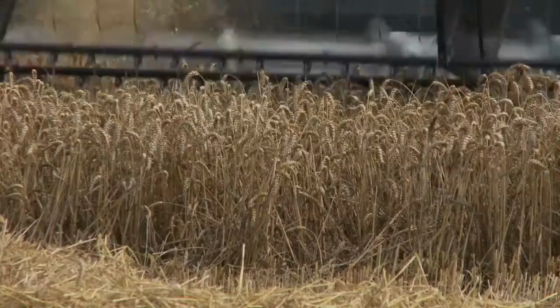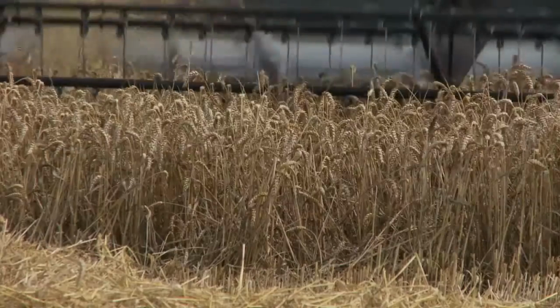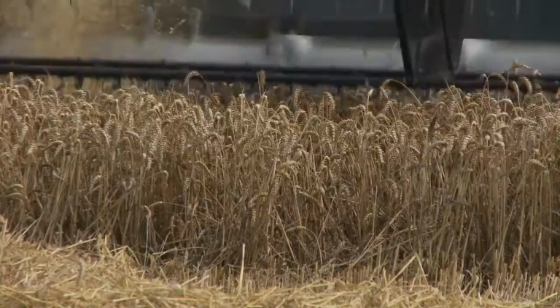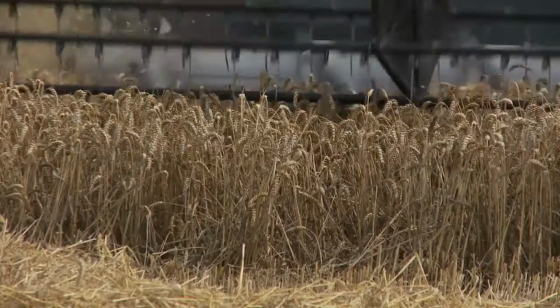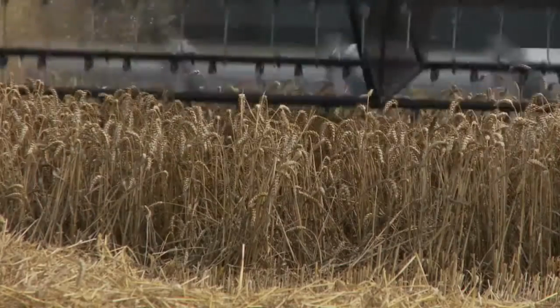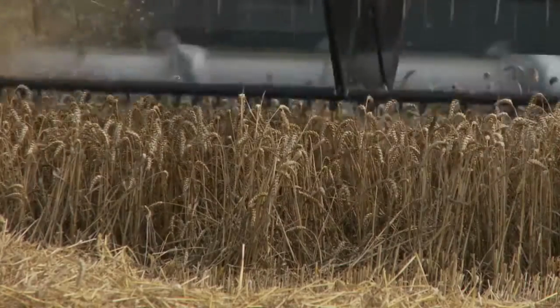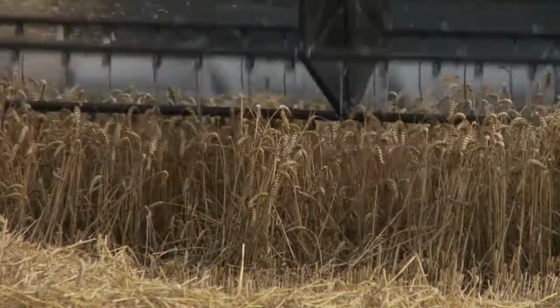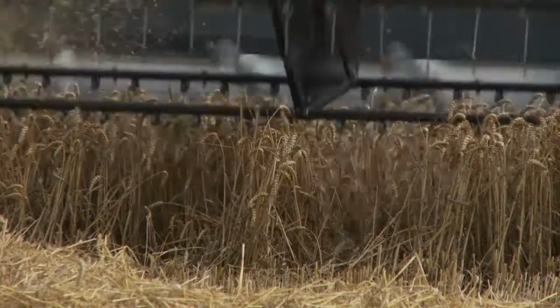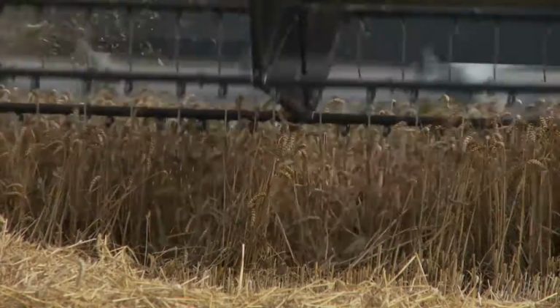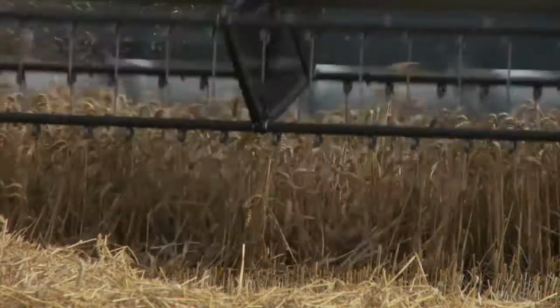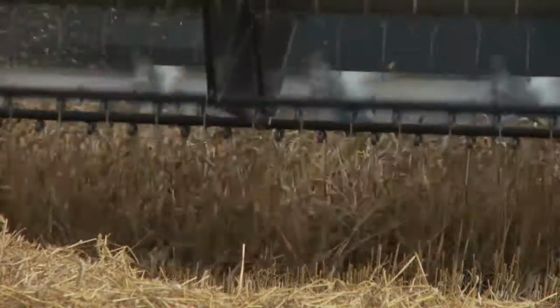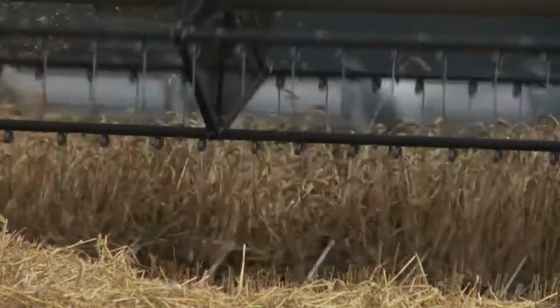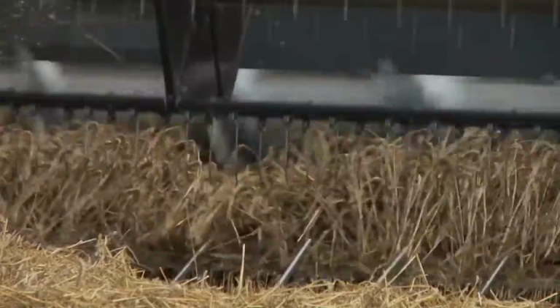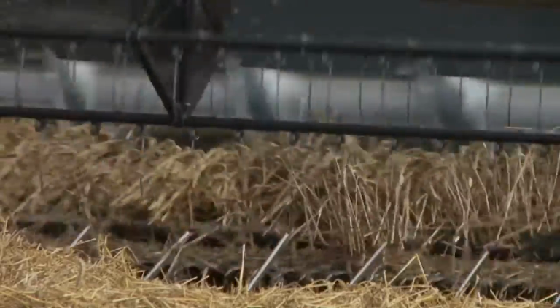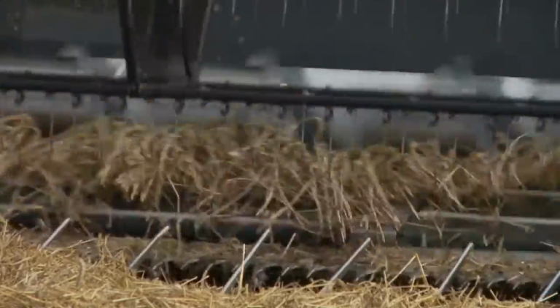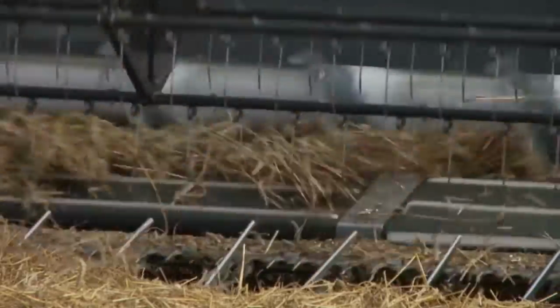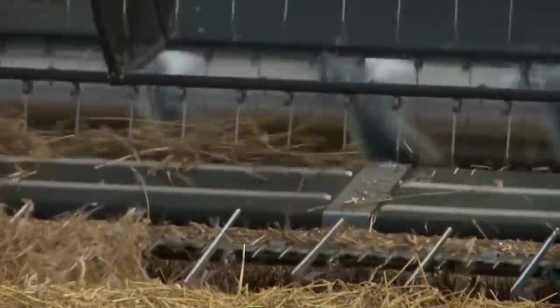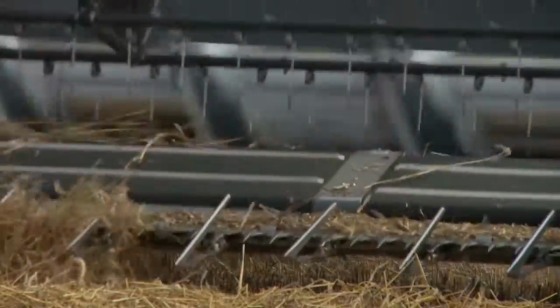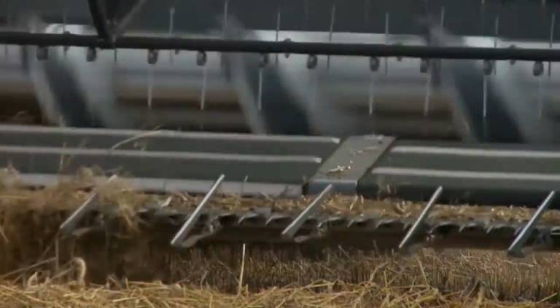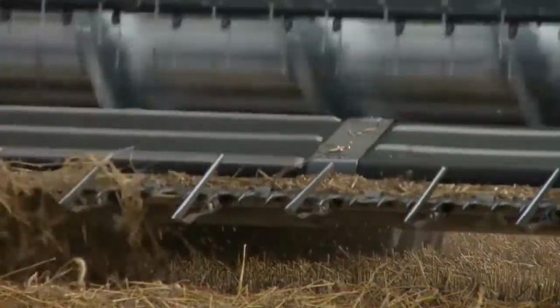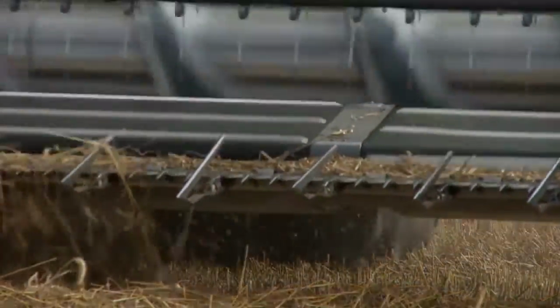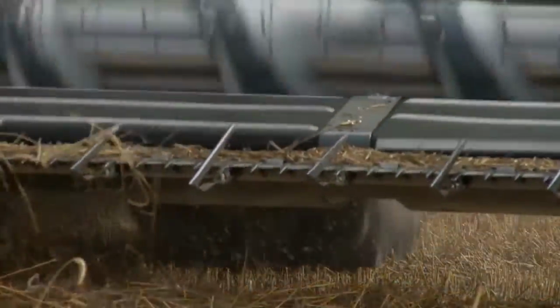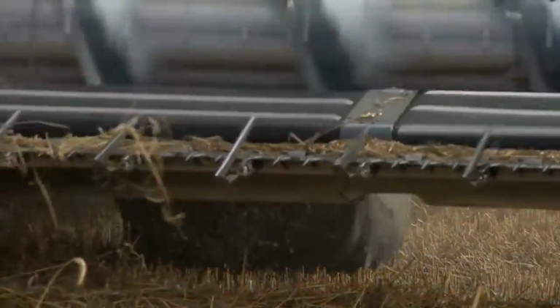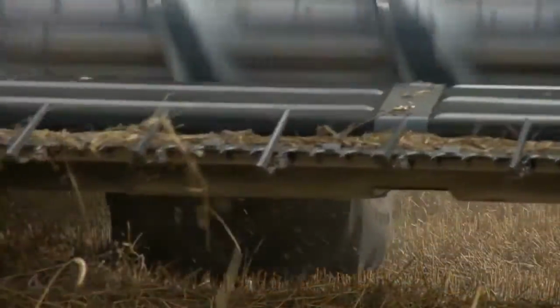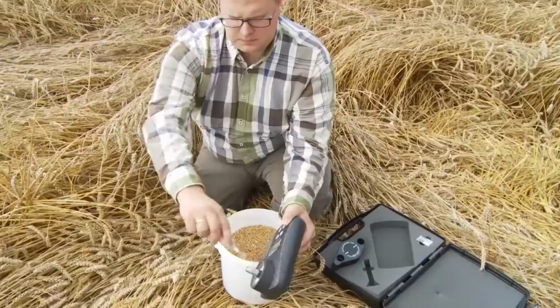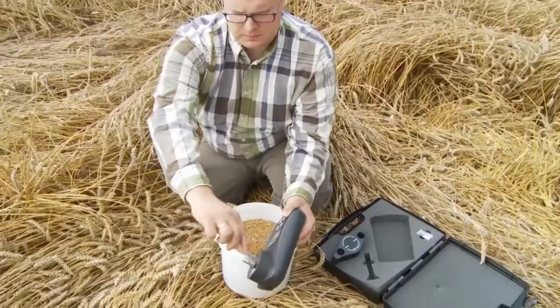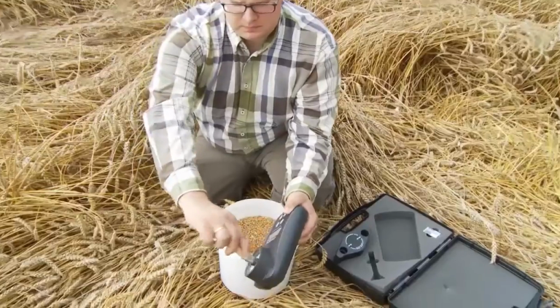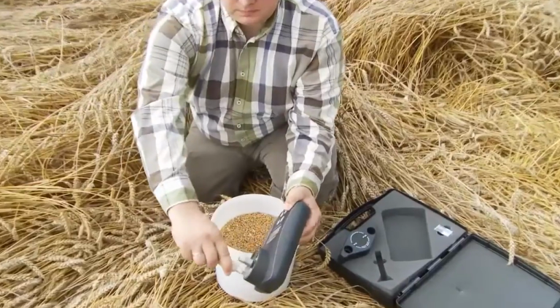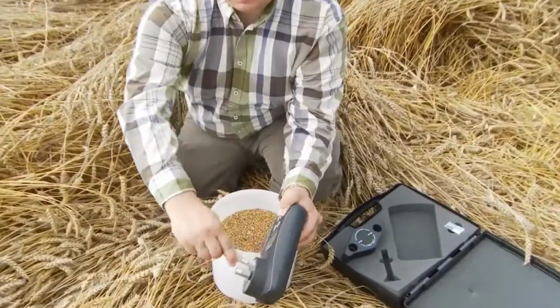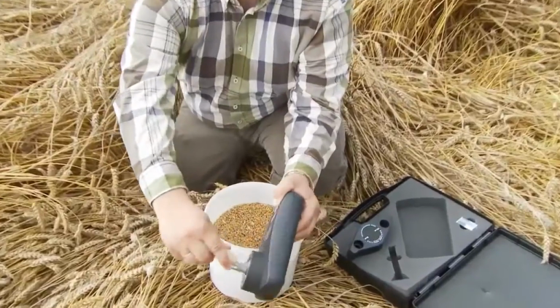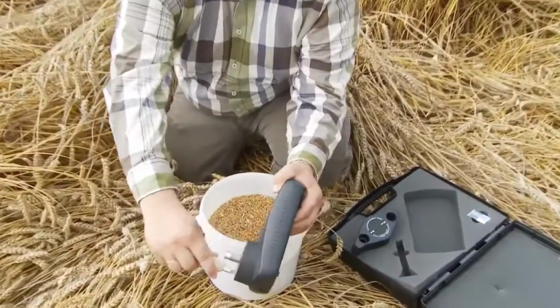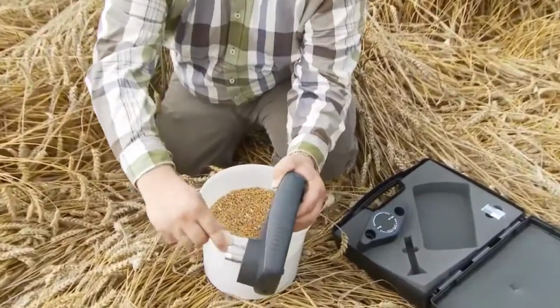Use the SuperPro in different parts of the field, for example, to determine when to begin harvesting.